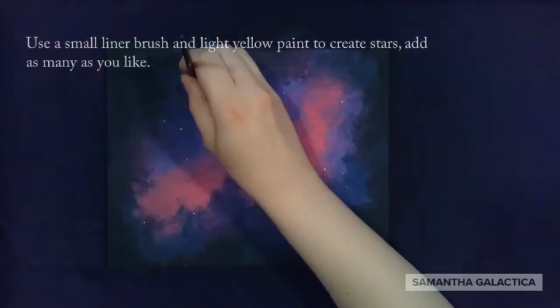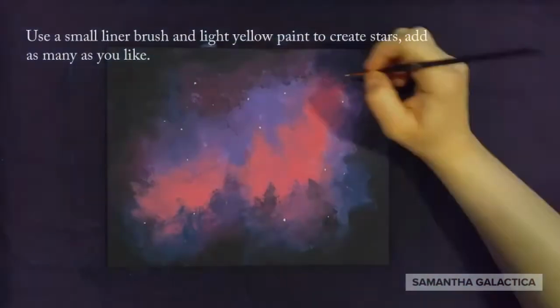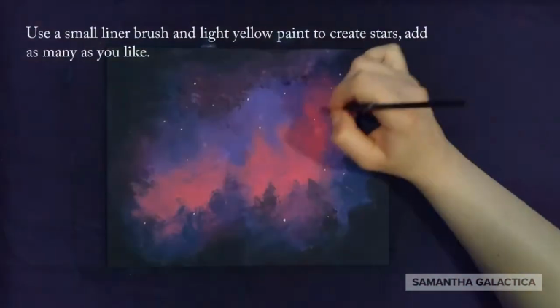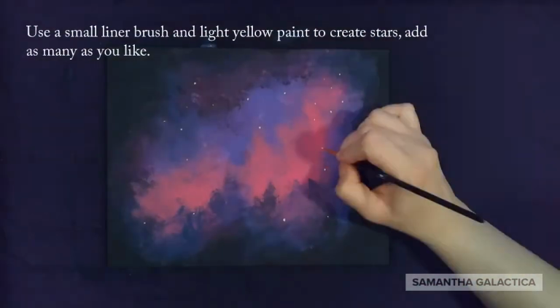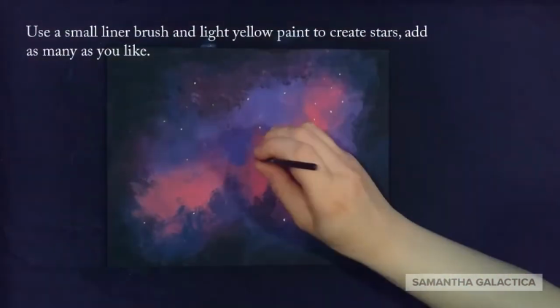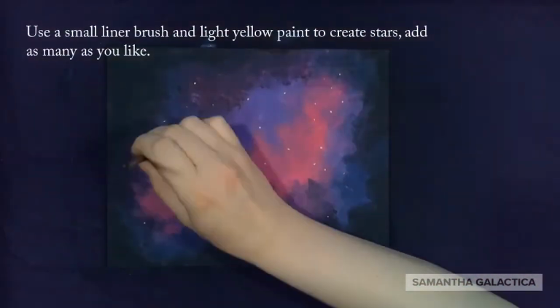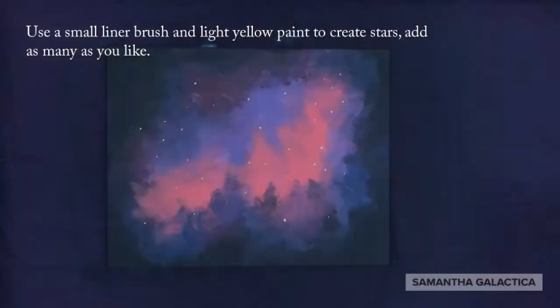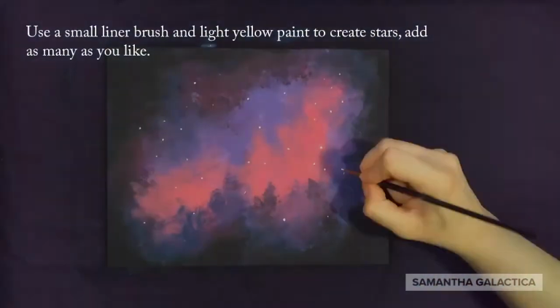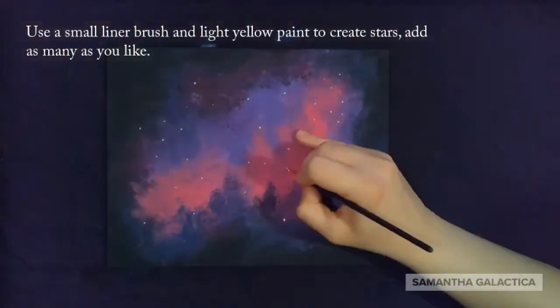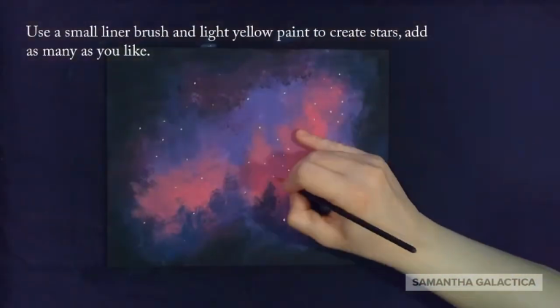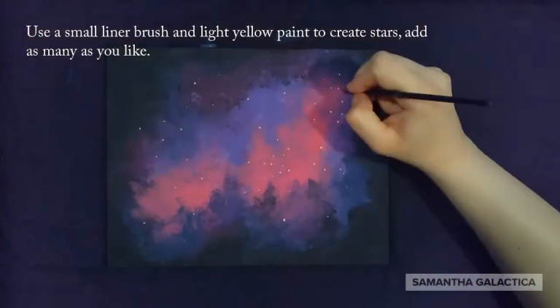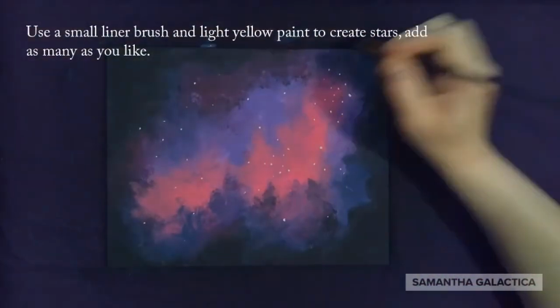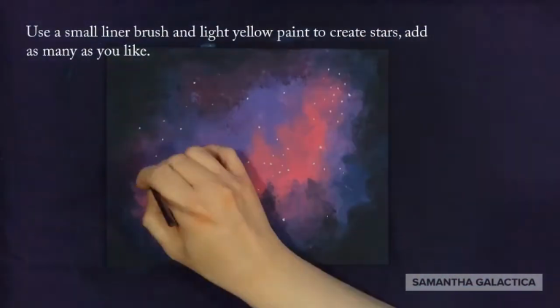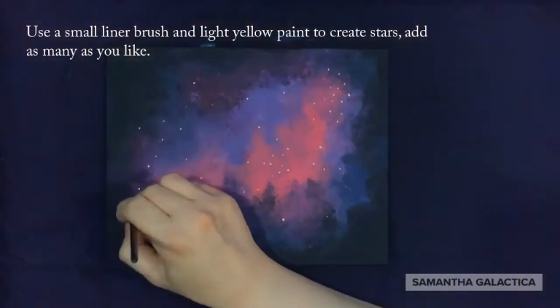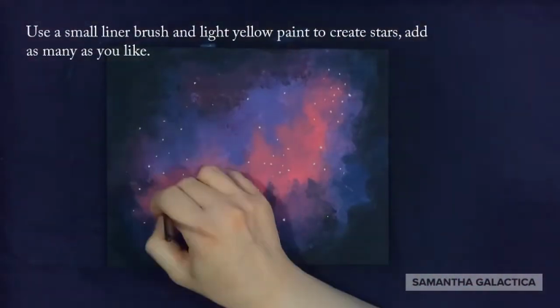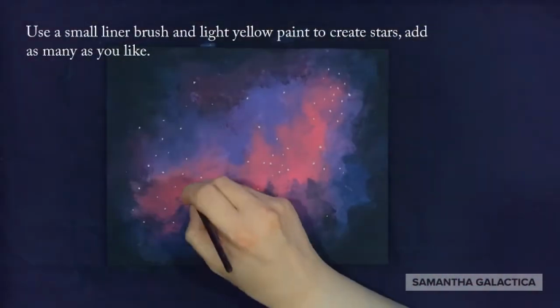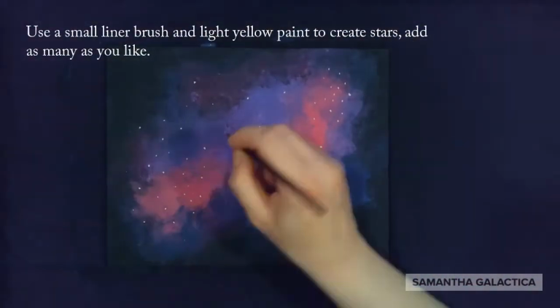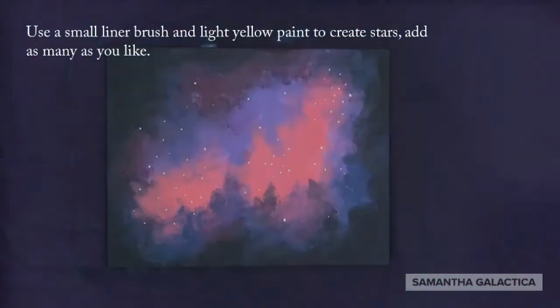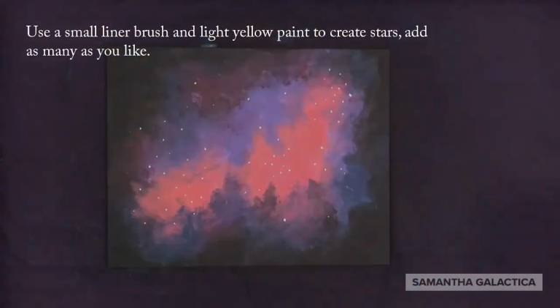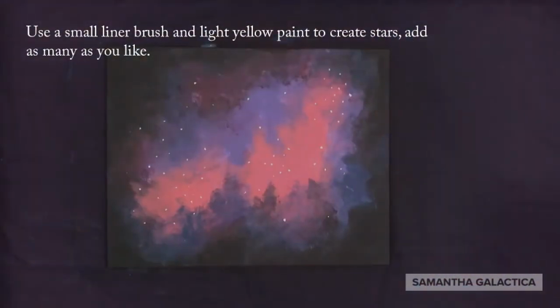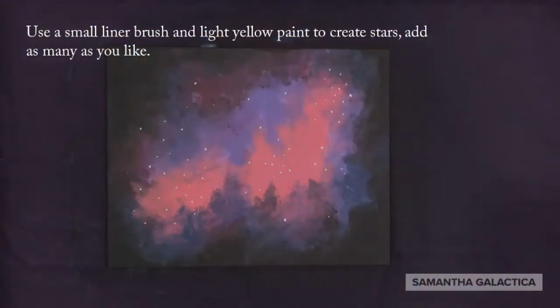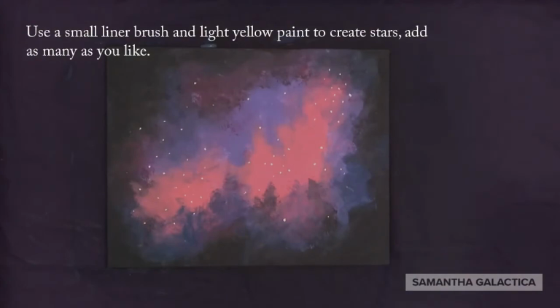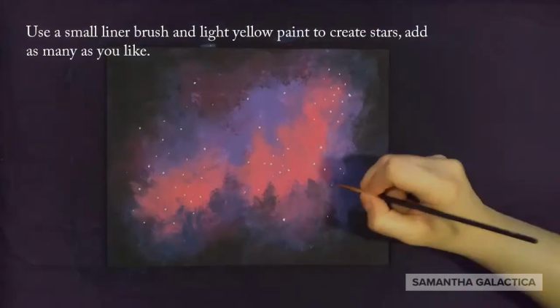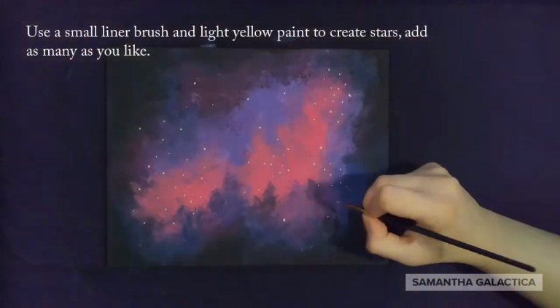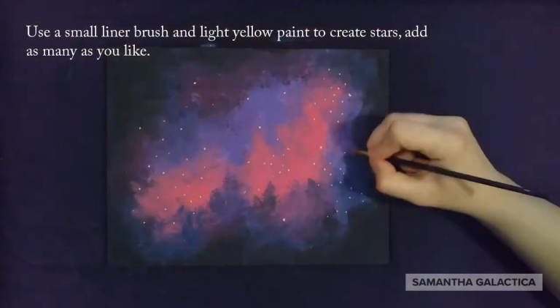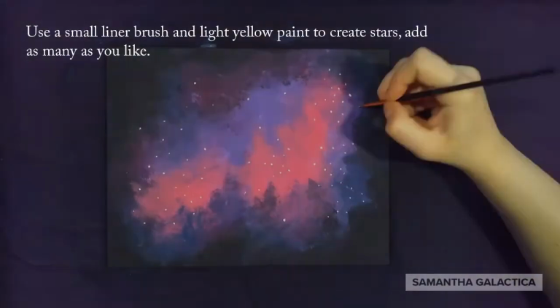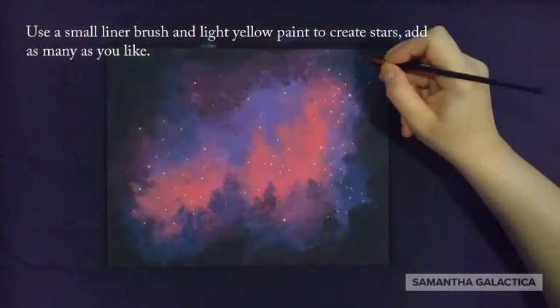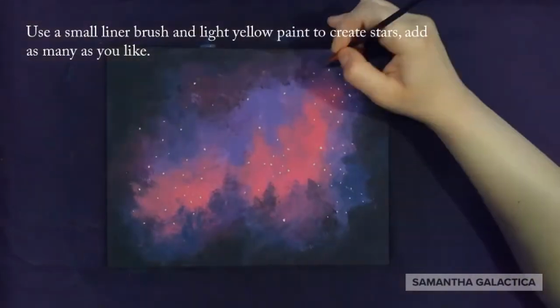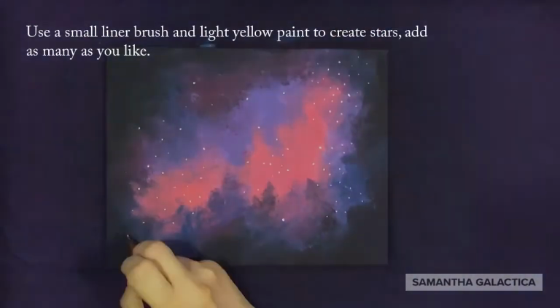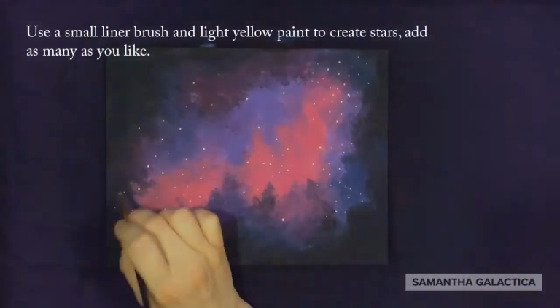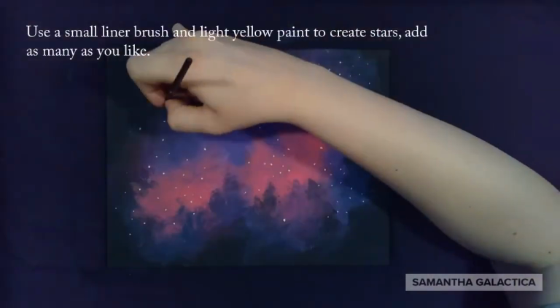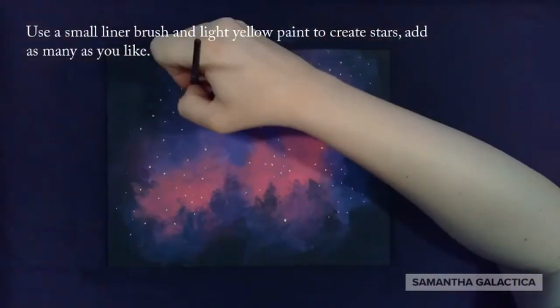Use a small liner brush and light yellow paint to create stars. Add as many as you like.